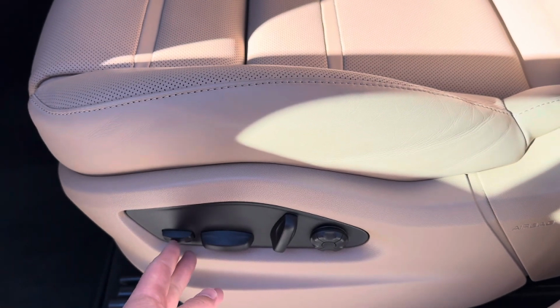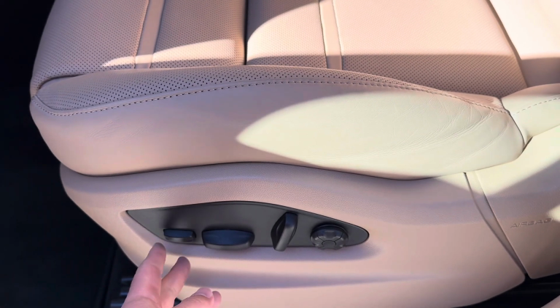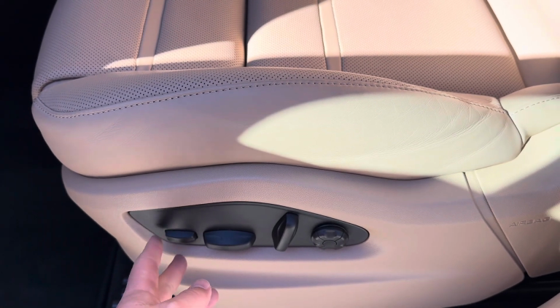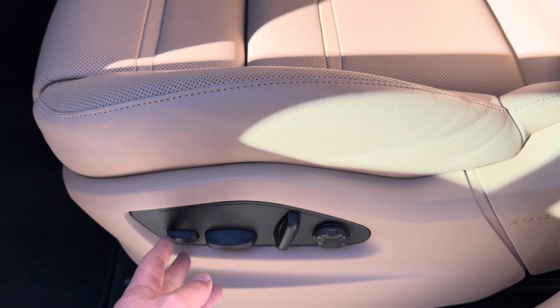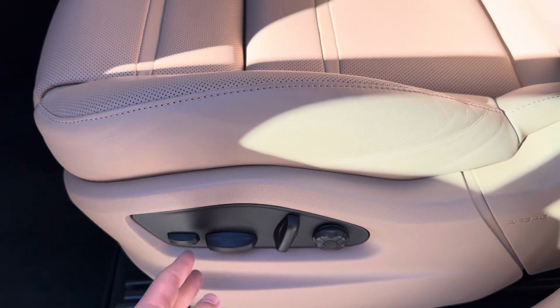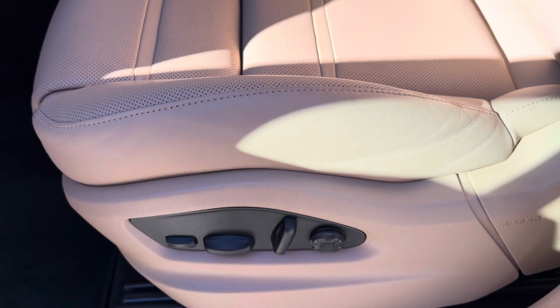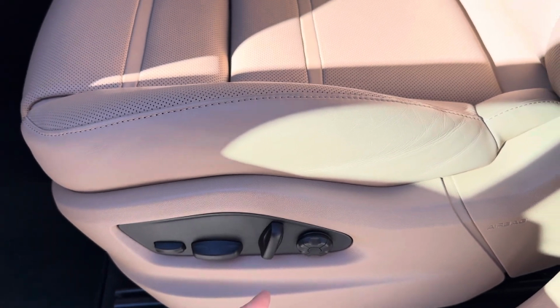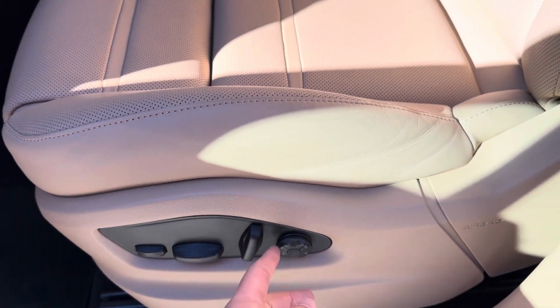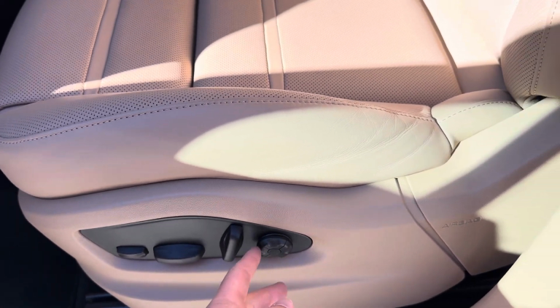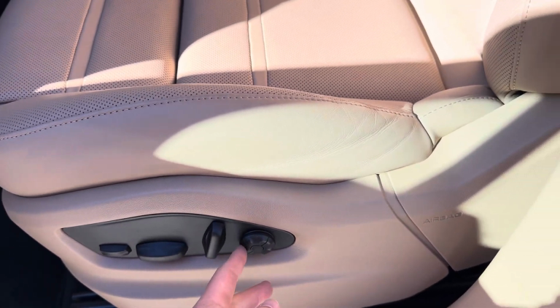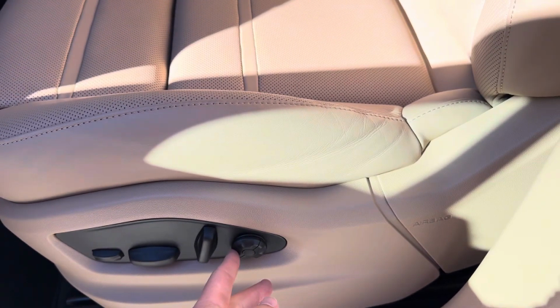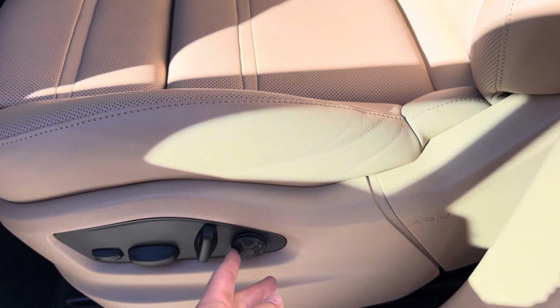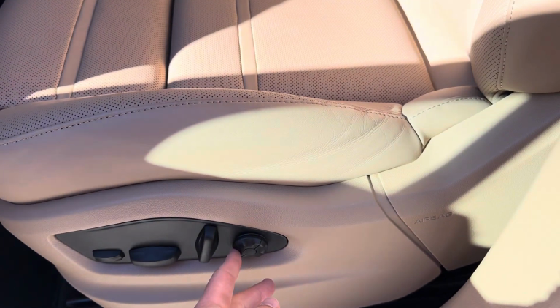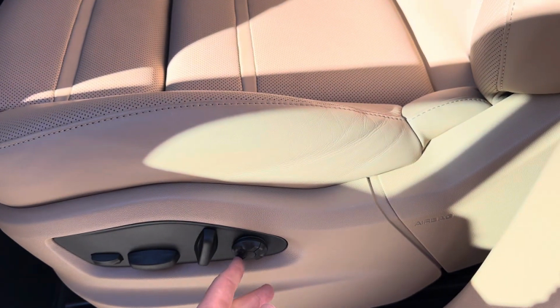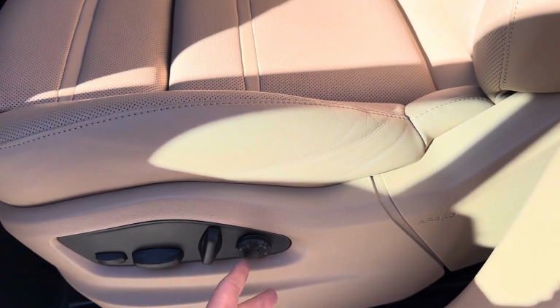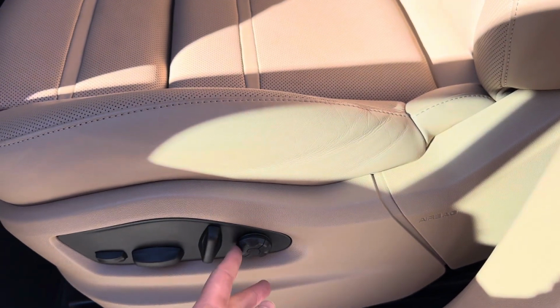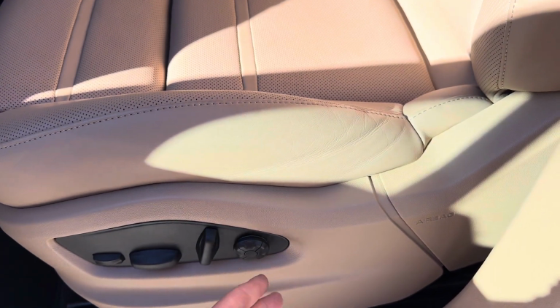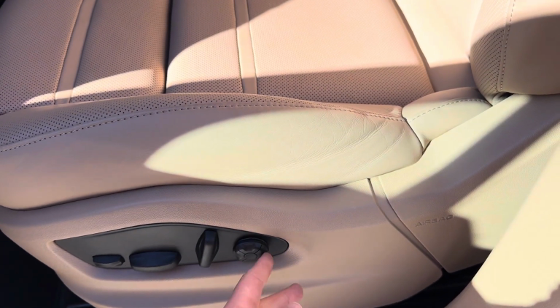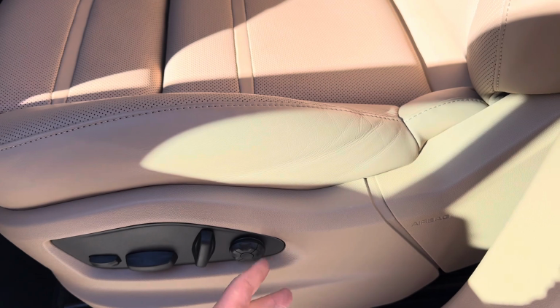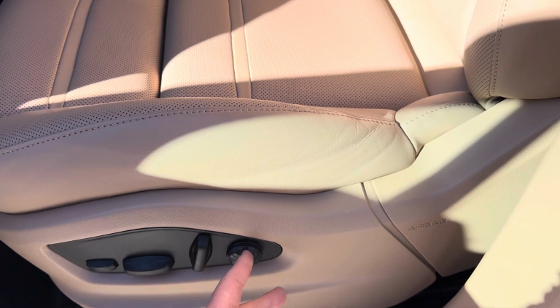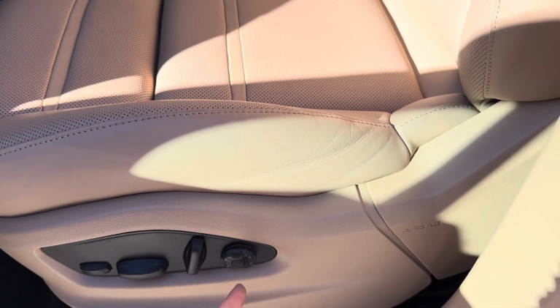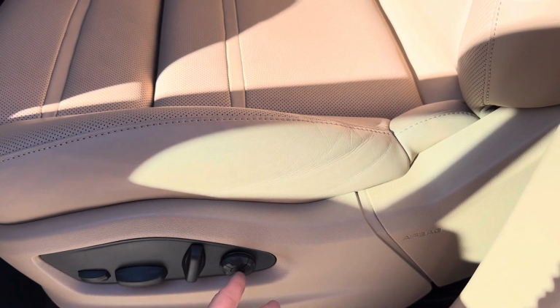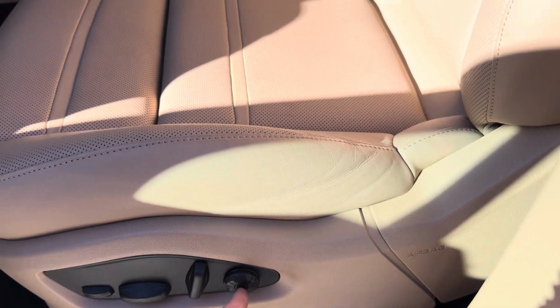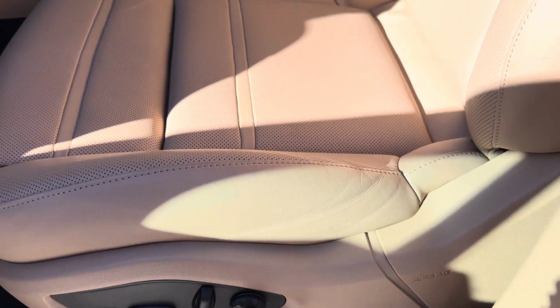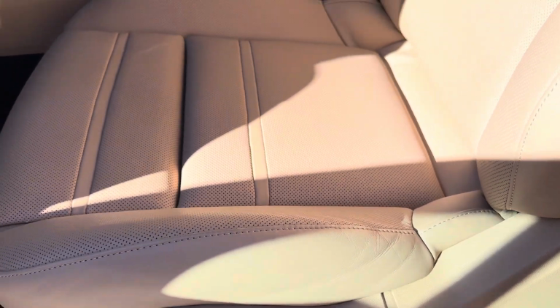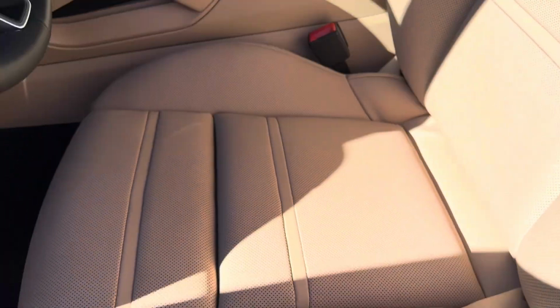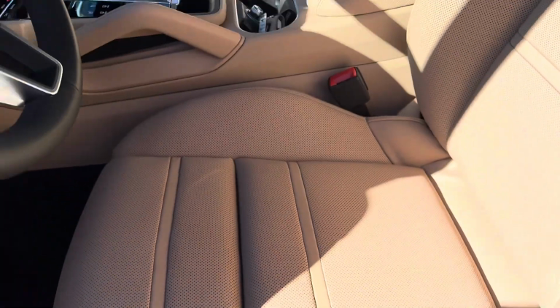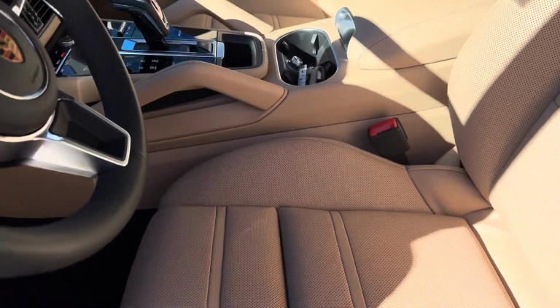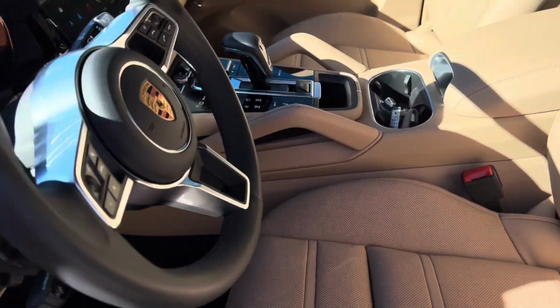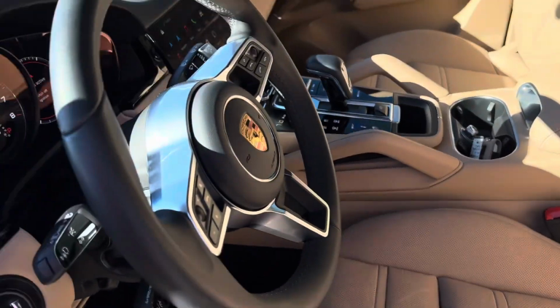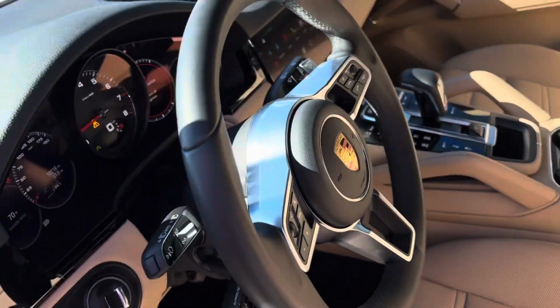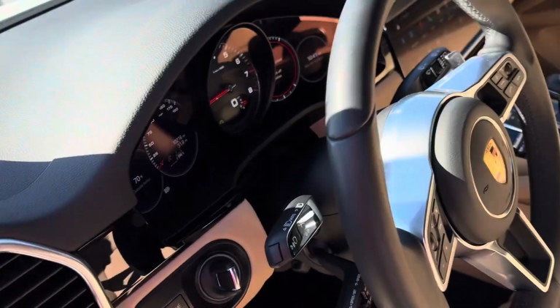You have the 14-way seats with the lumbar support as well, your back up and down. Really helps with those longer drives.